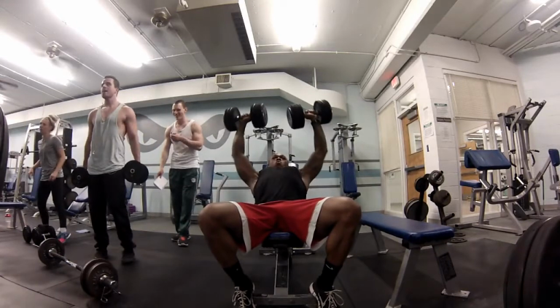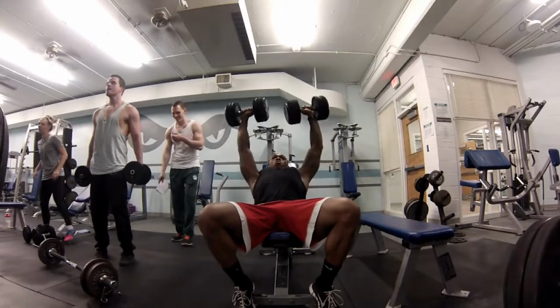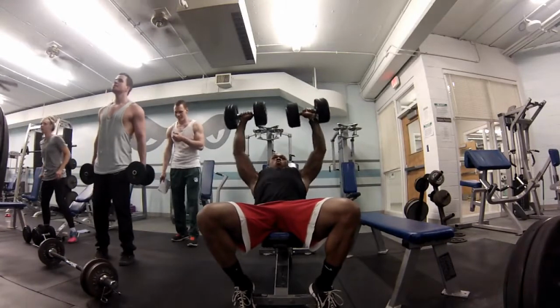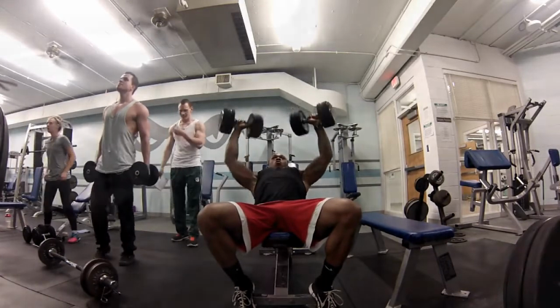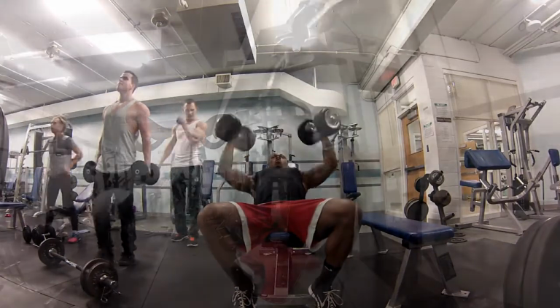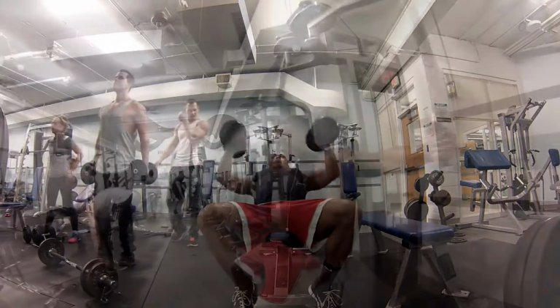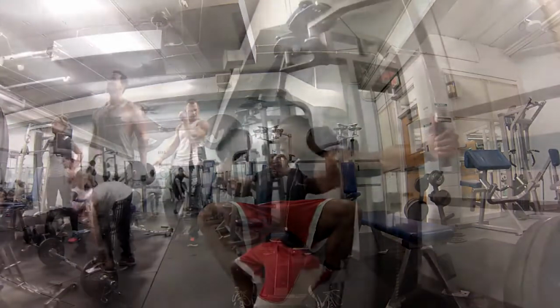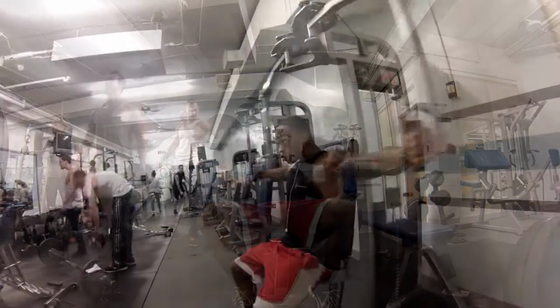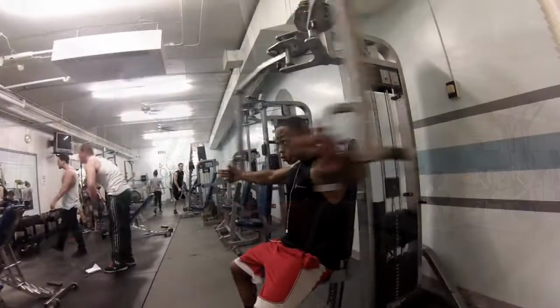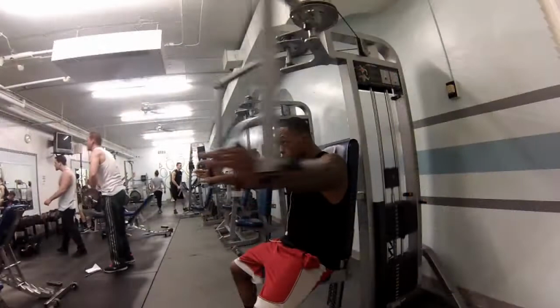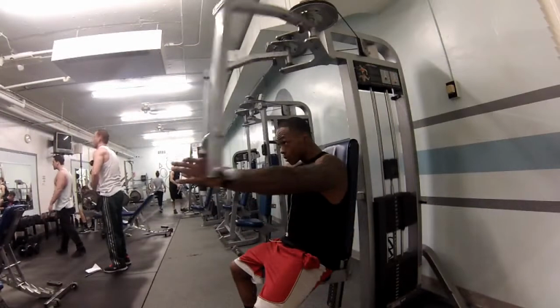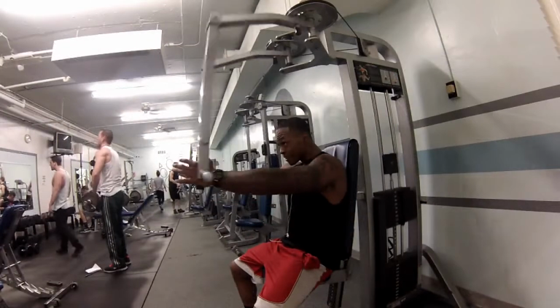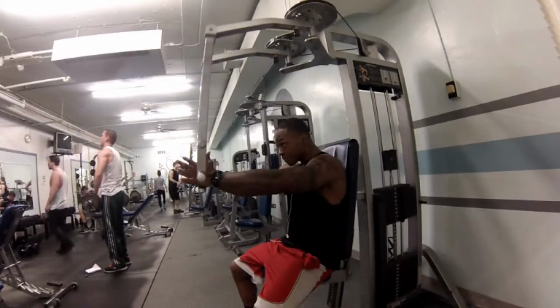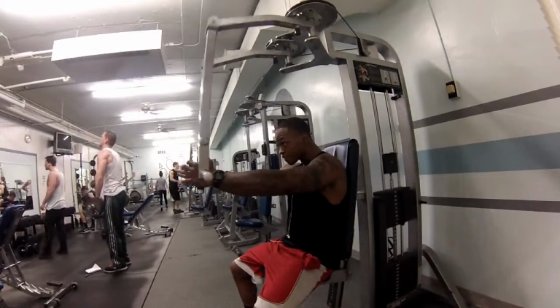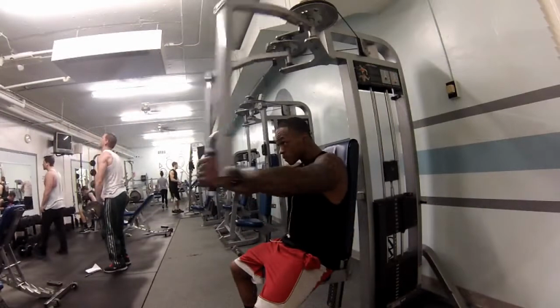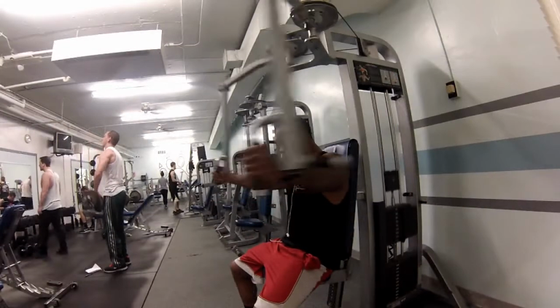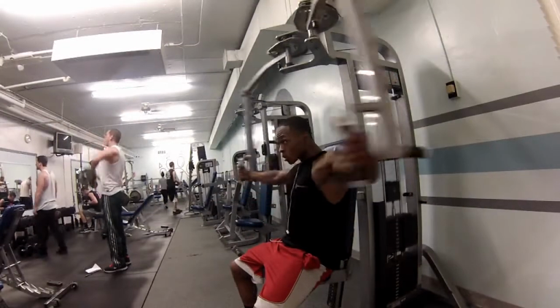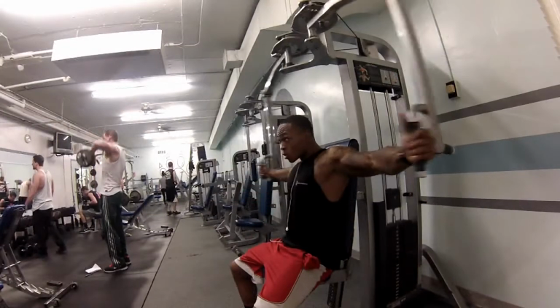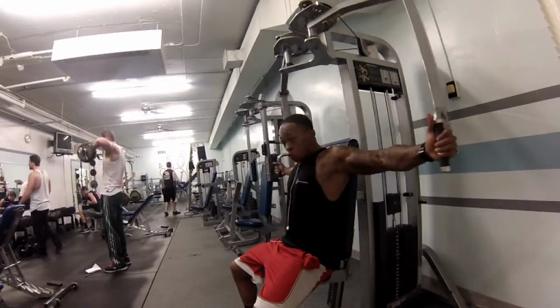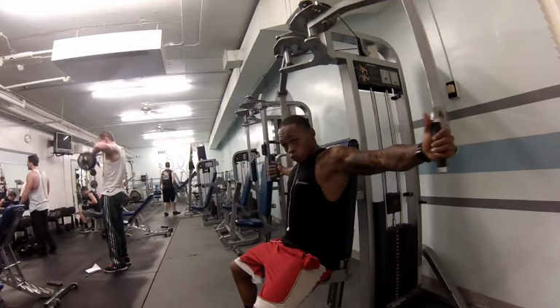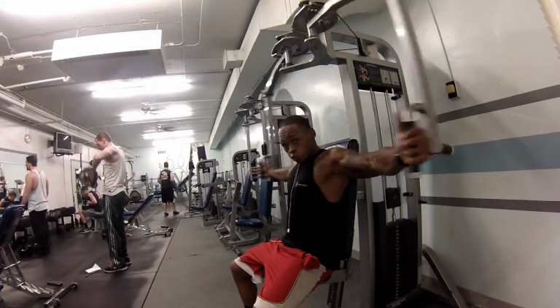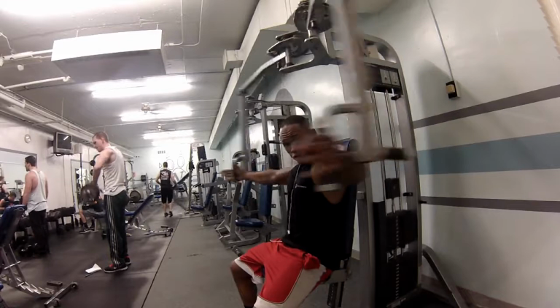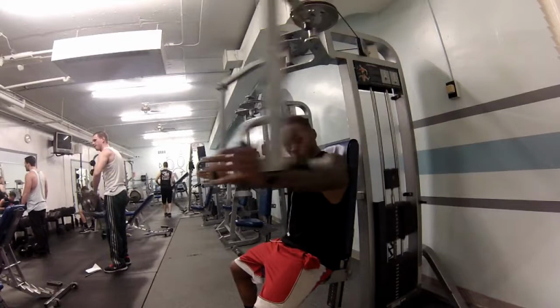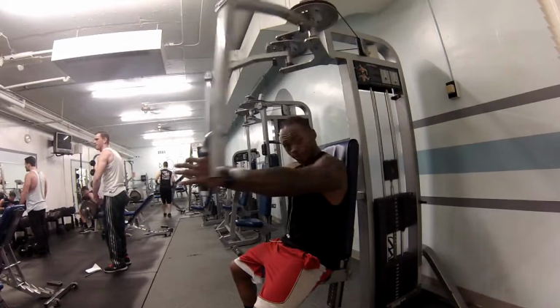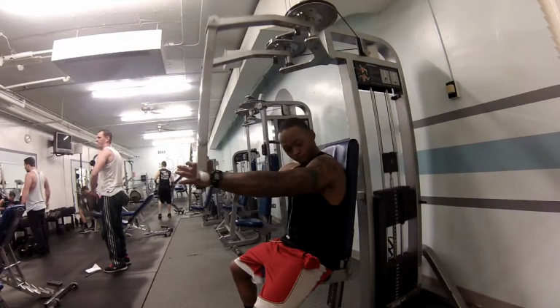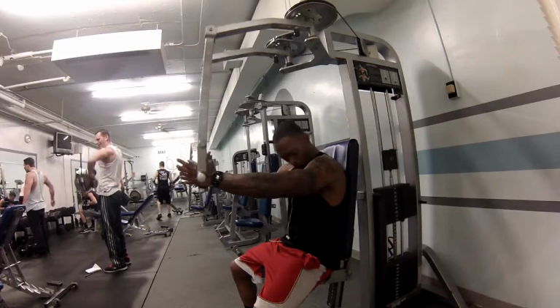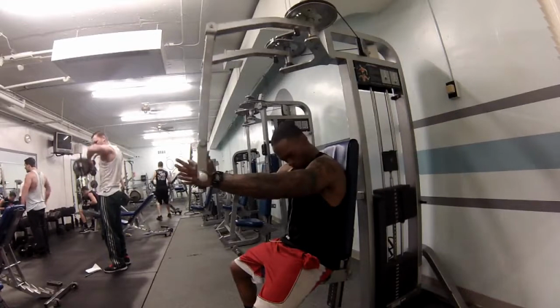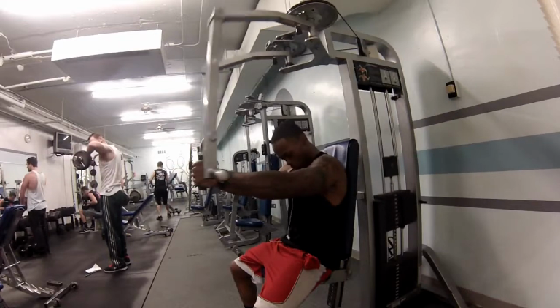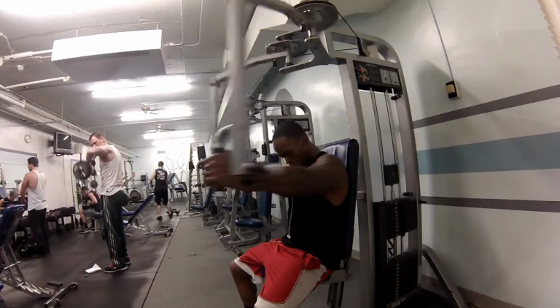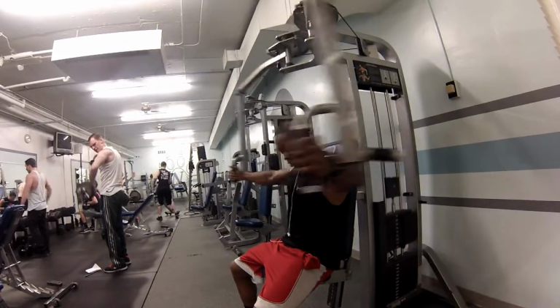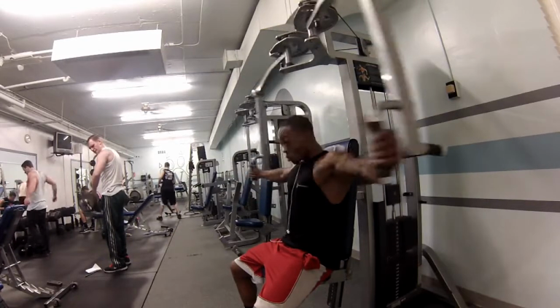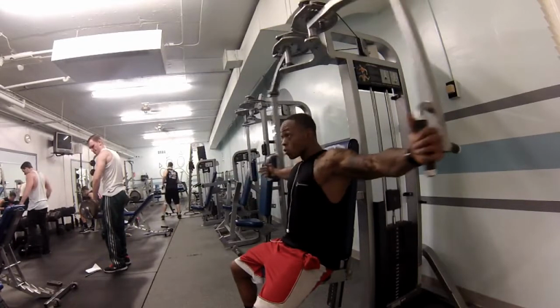I supersetted my incline dumbbell bench with straight arm flies, 5 sets of 10.